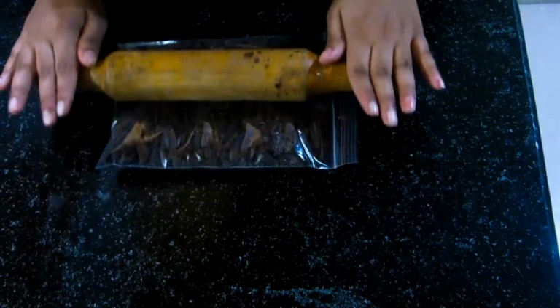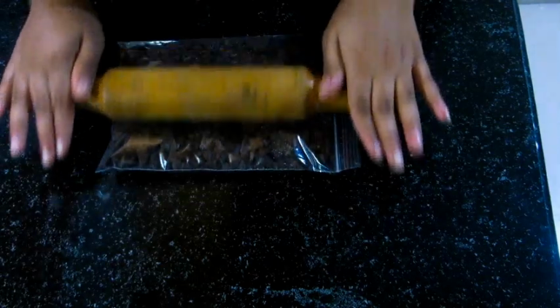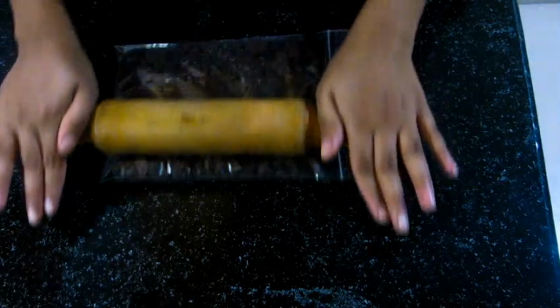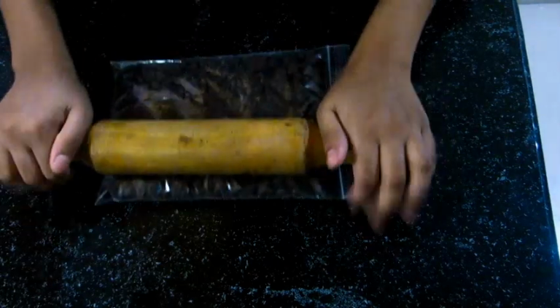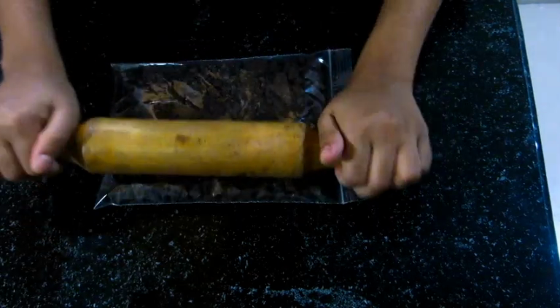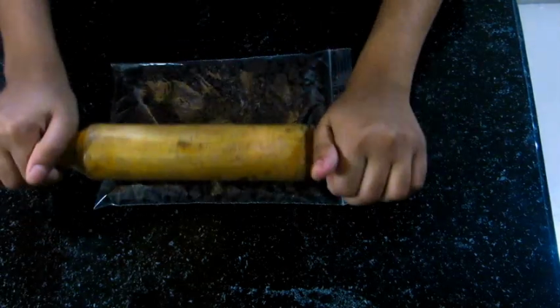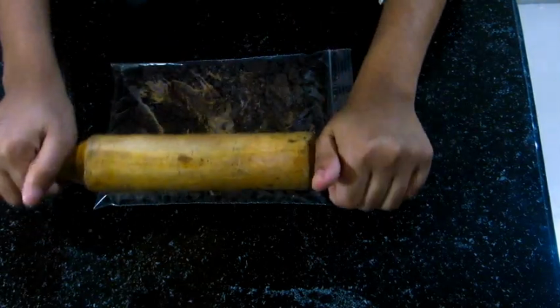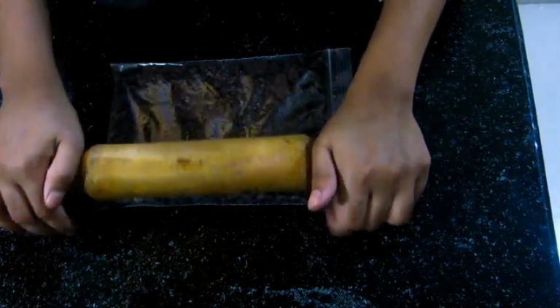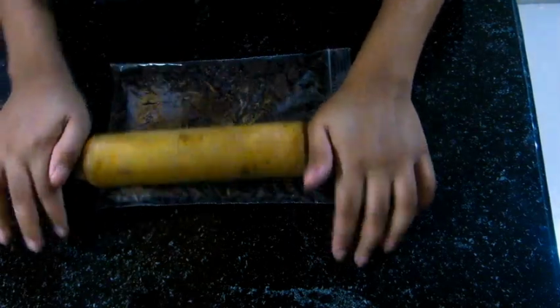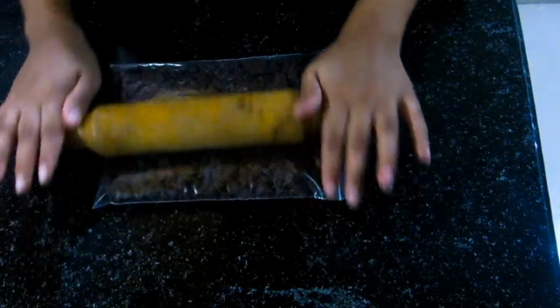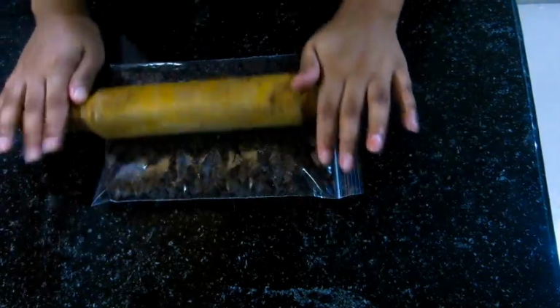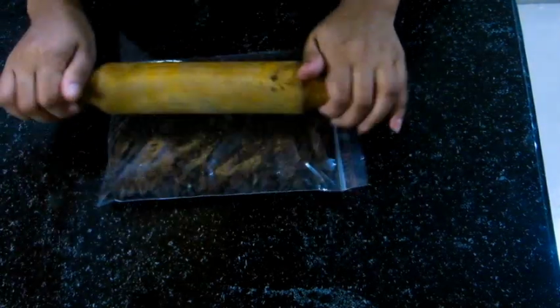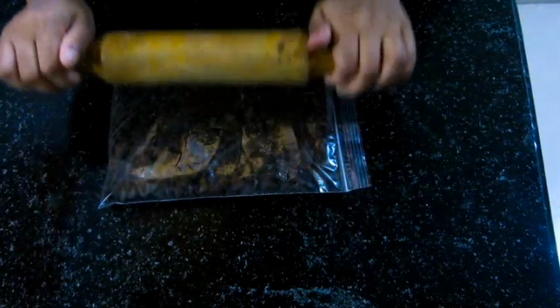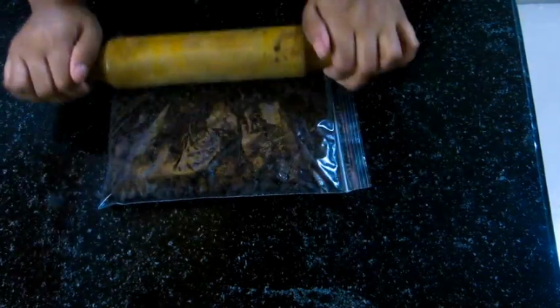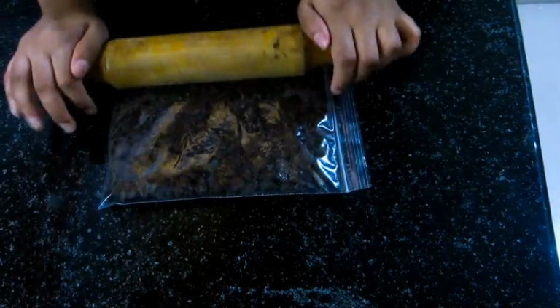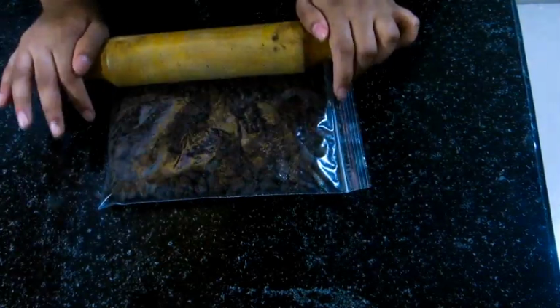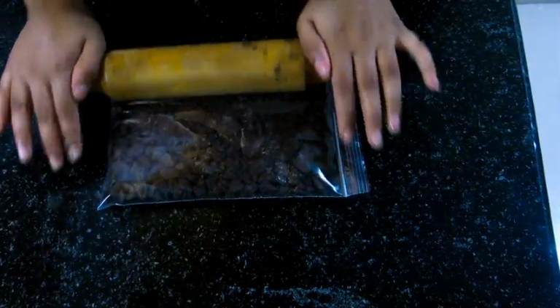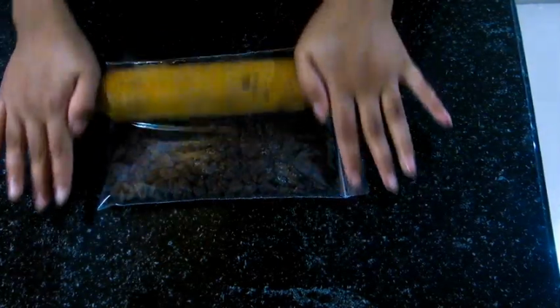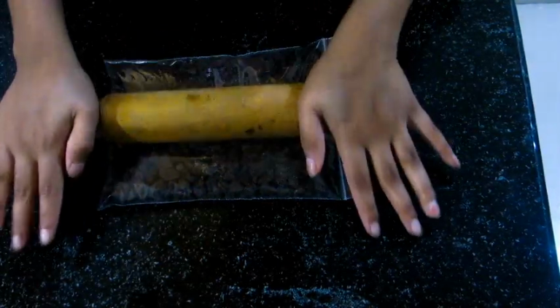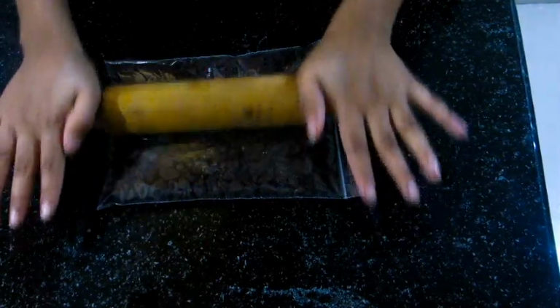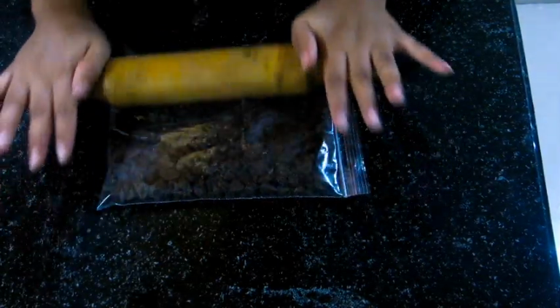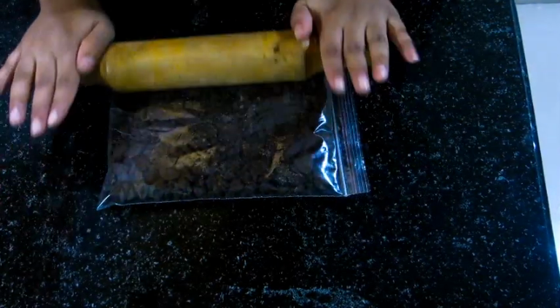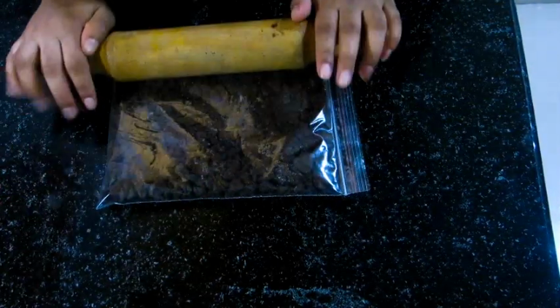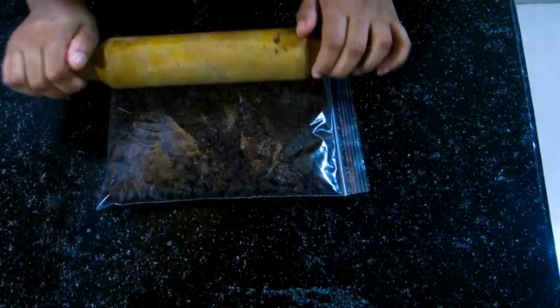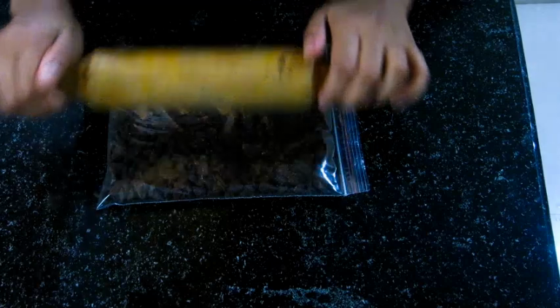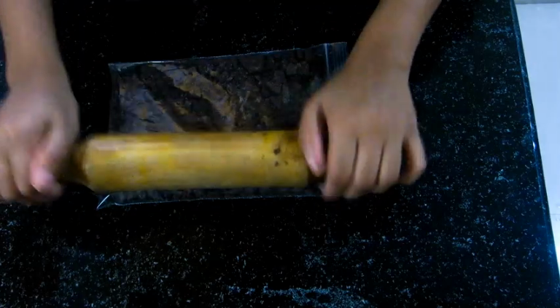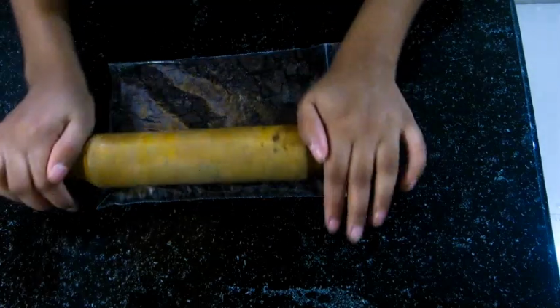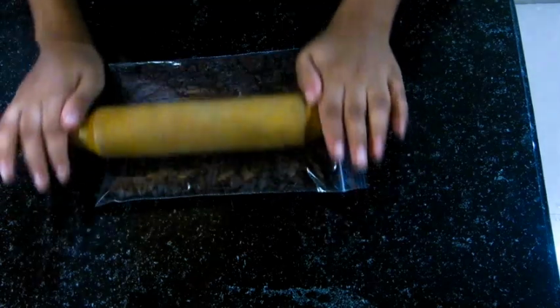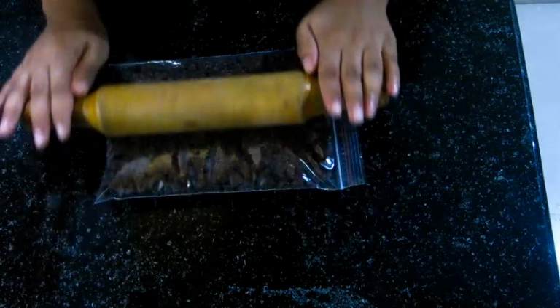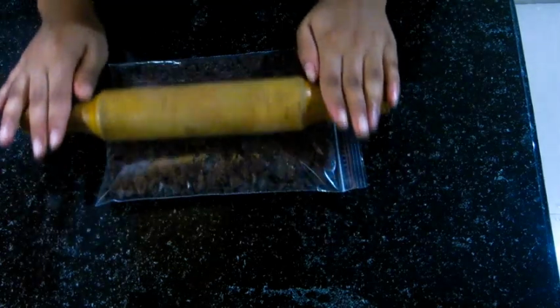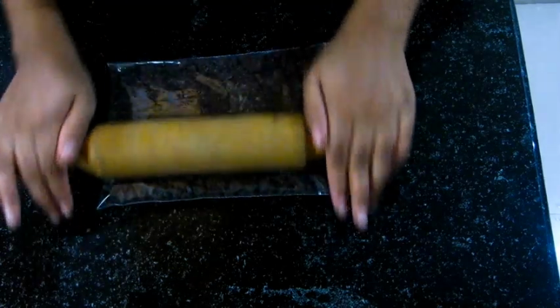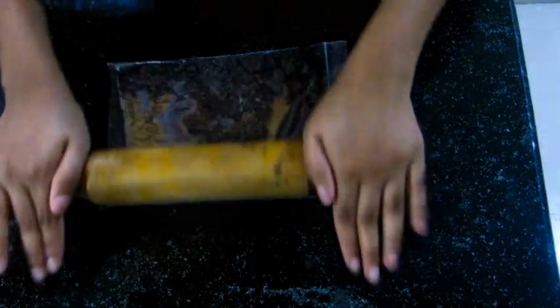If you don't have a ziplock bag, you can just throw them into the grinder and grind them finely.